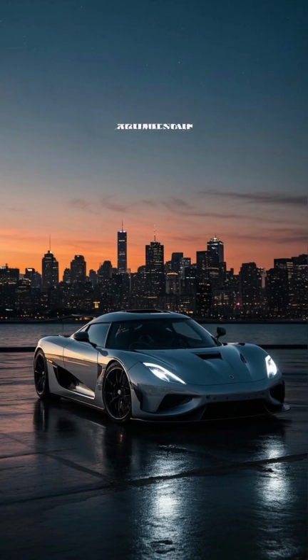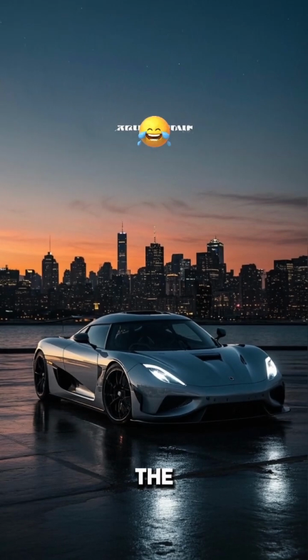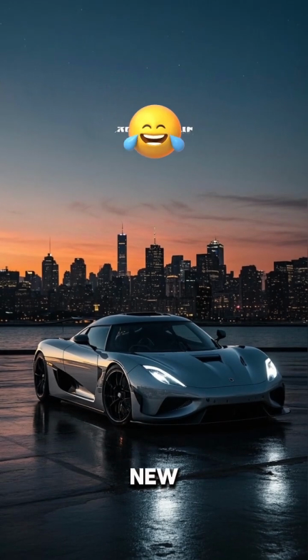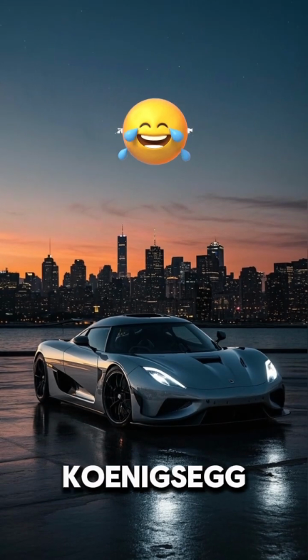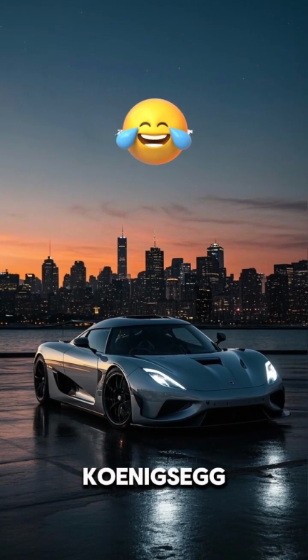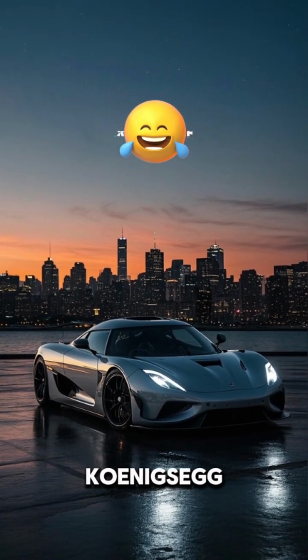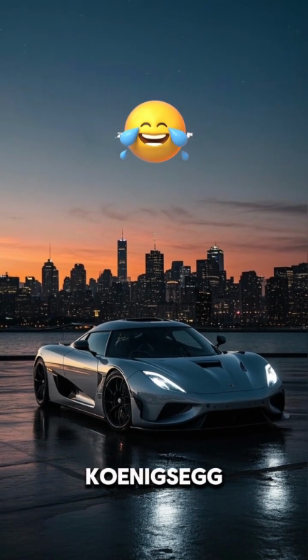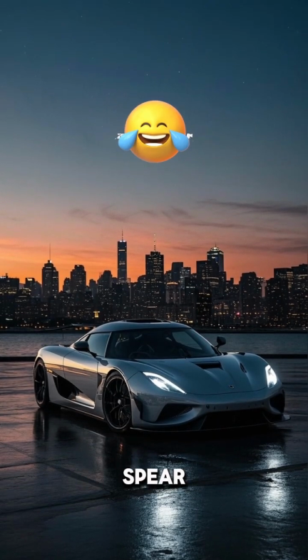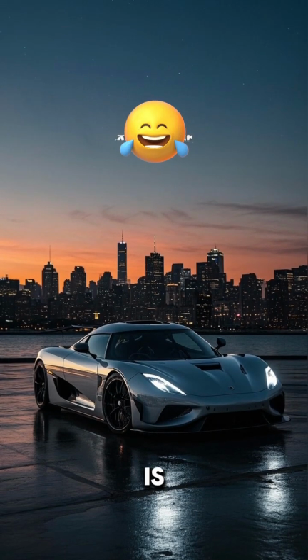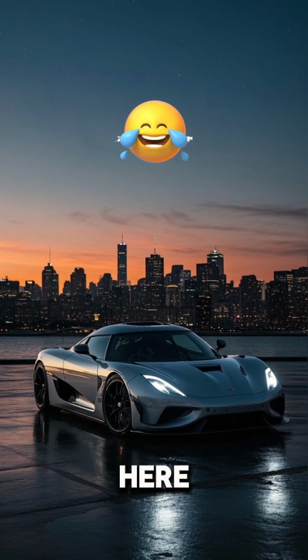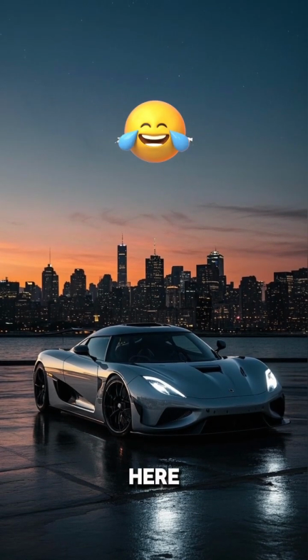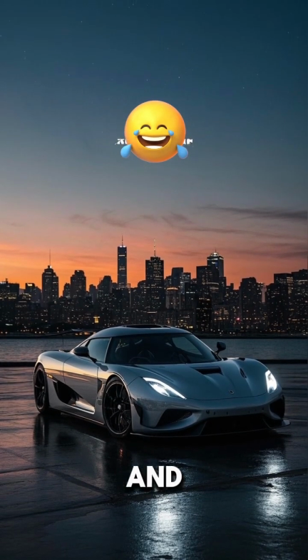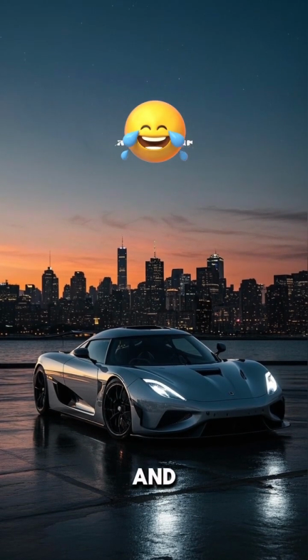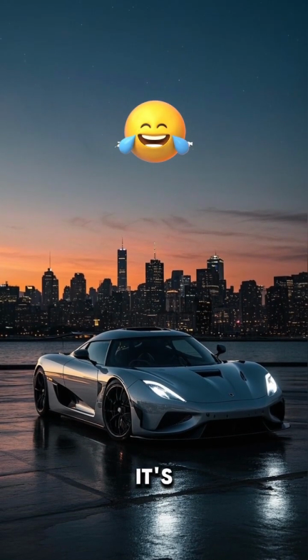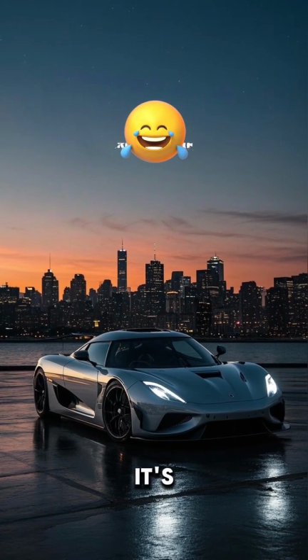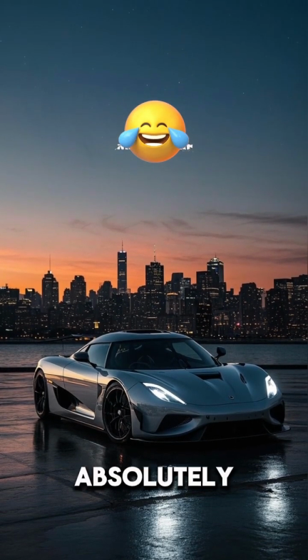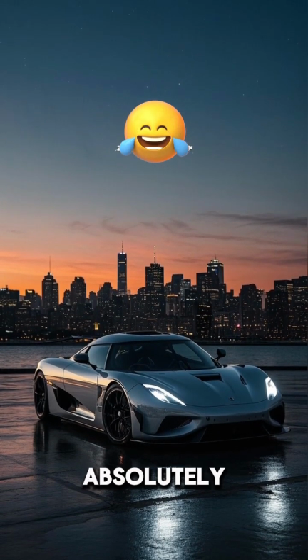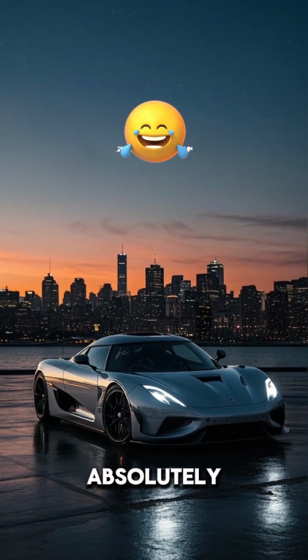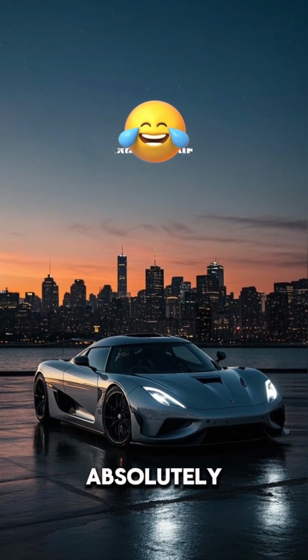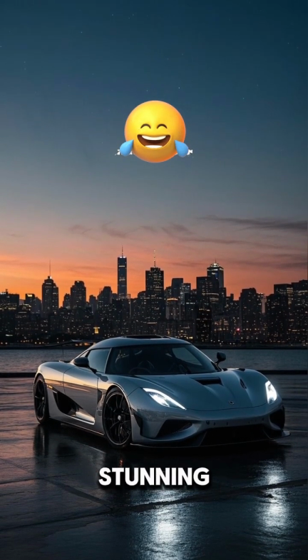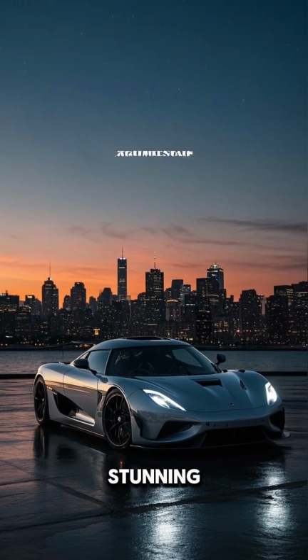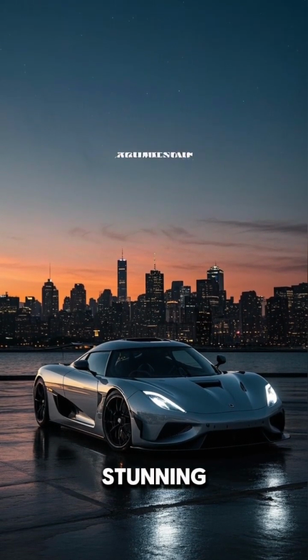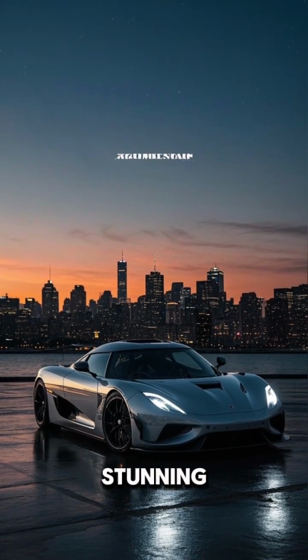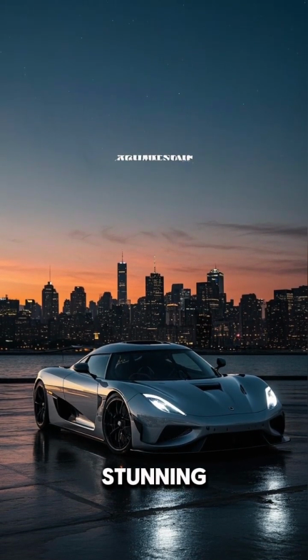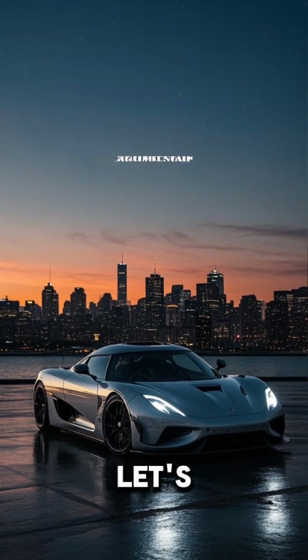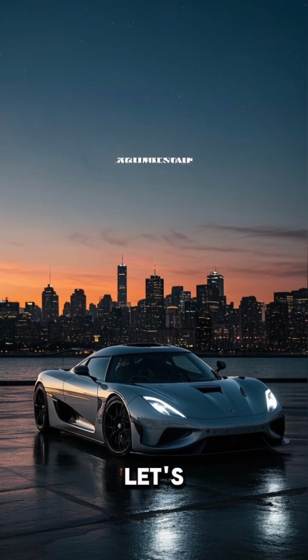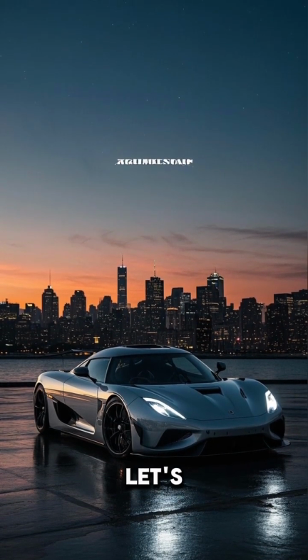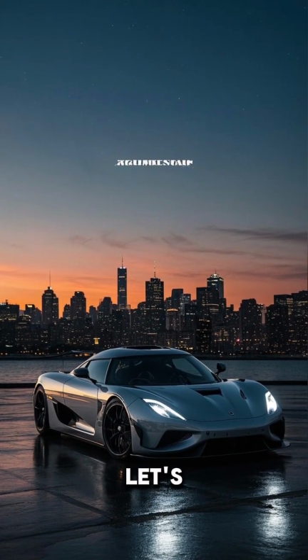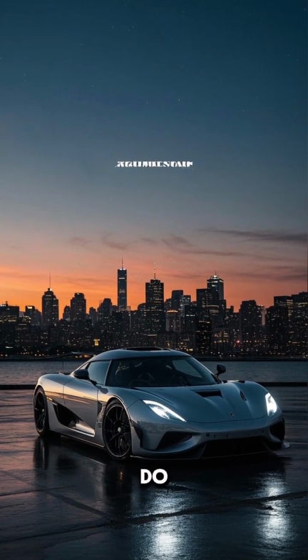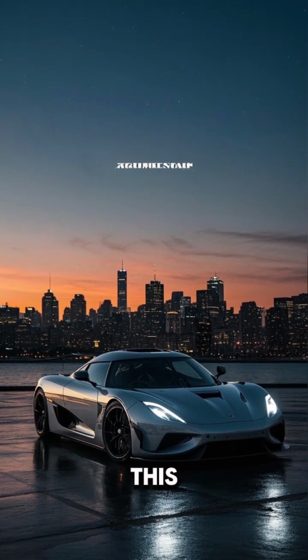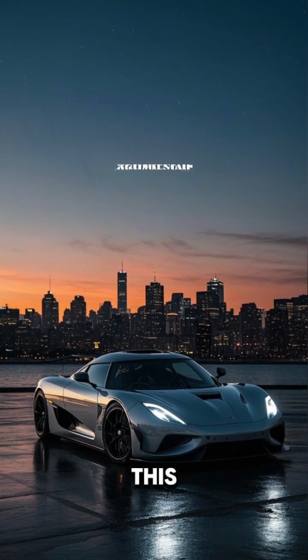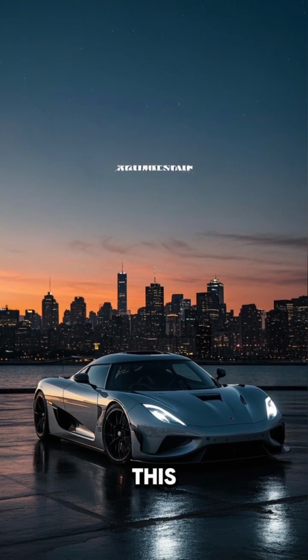The new Koenigsegg Spear is here, and it's absolutely stunning. Let's do this.